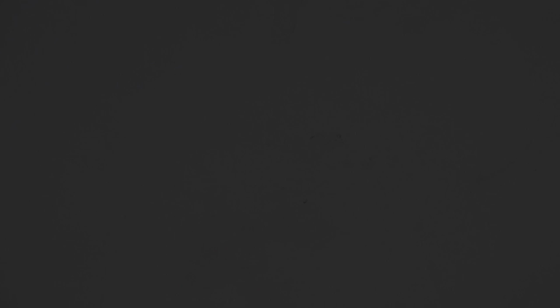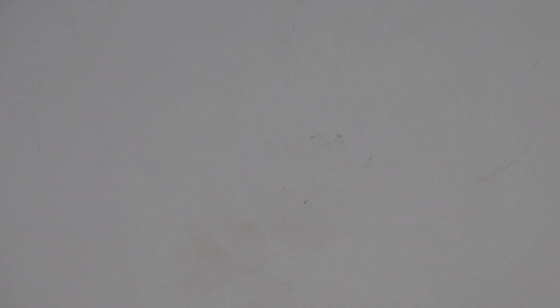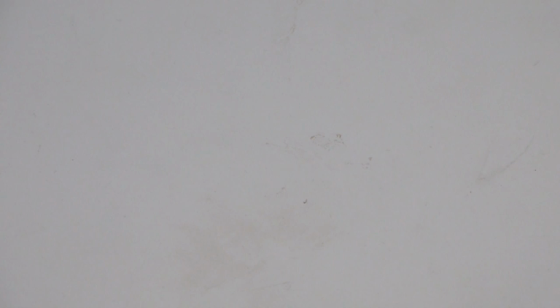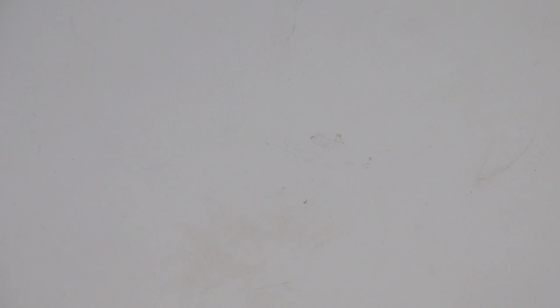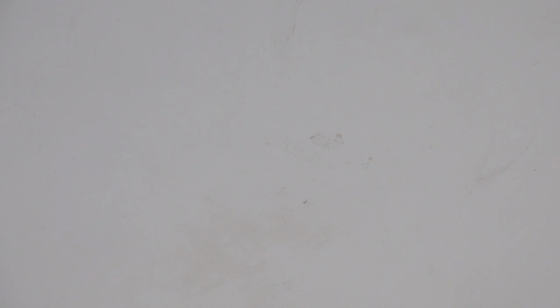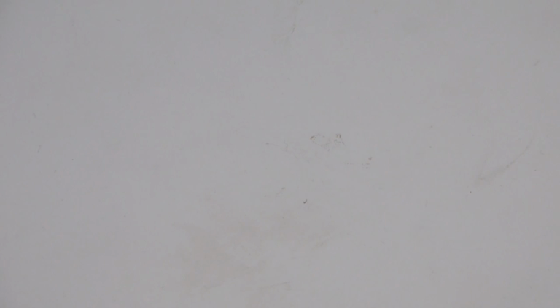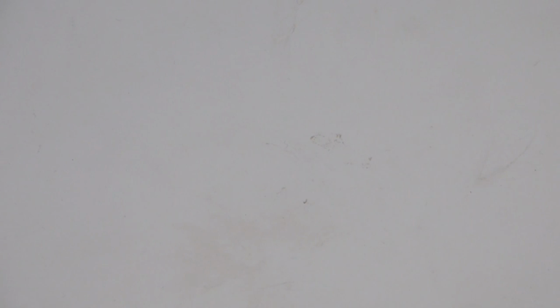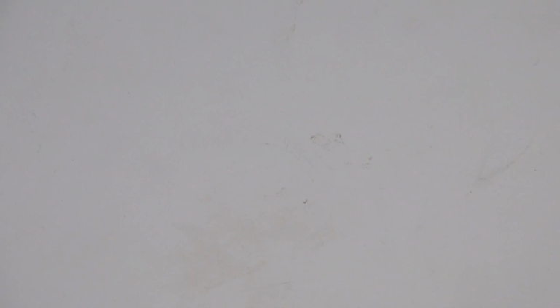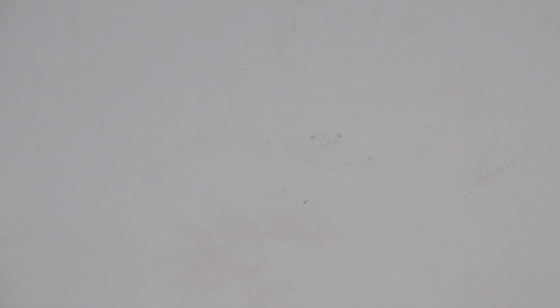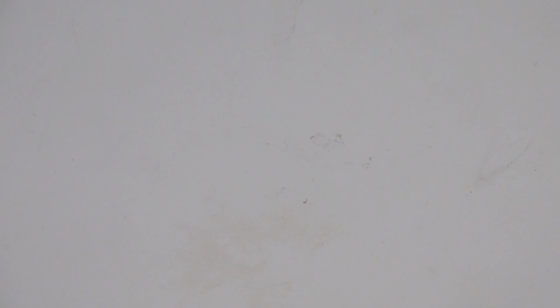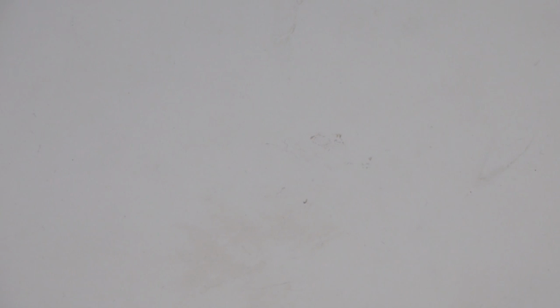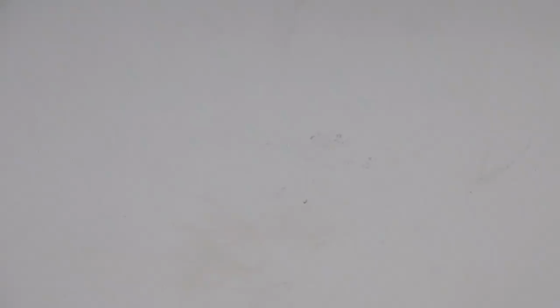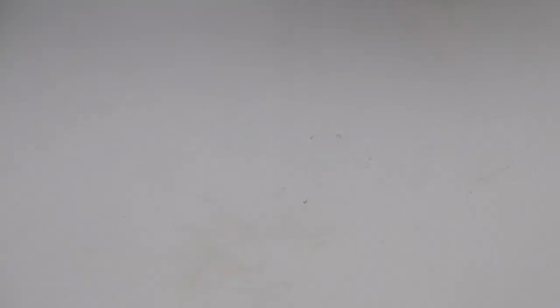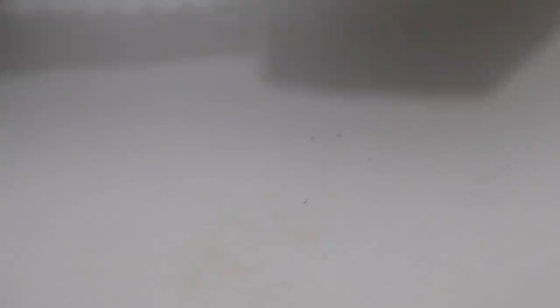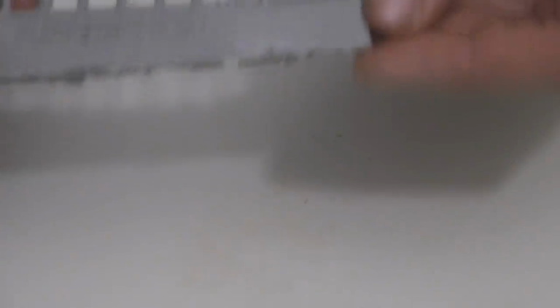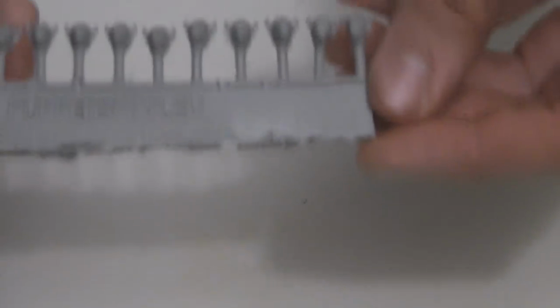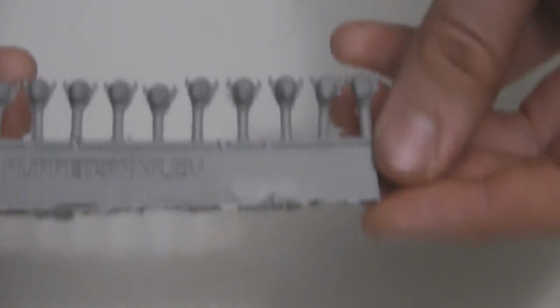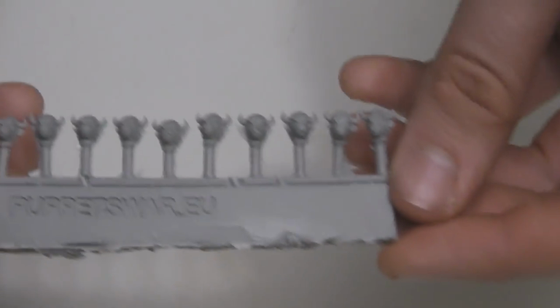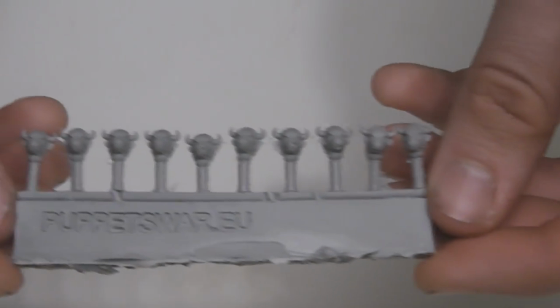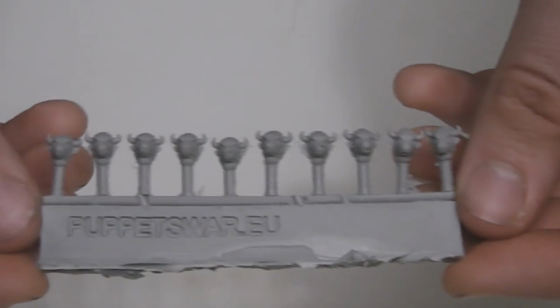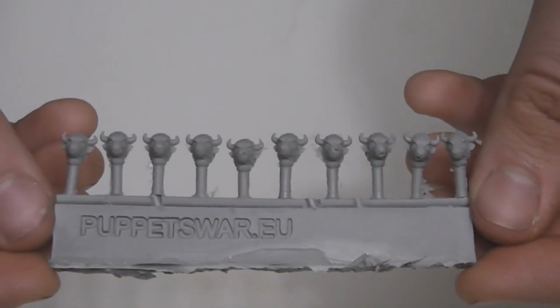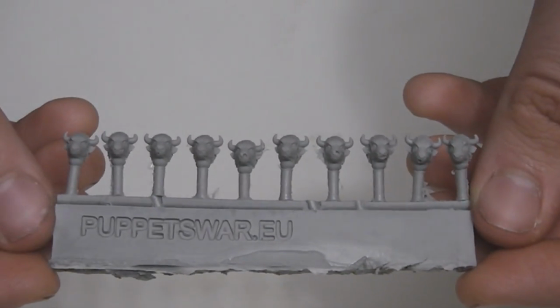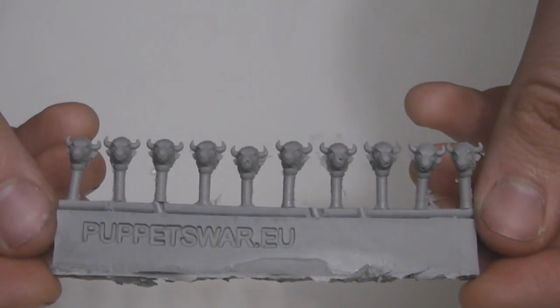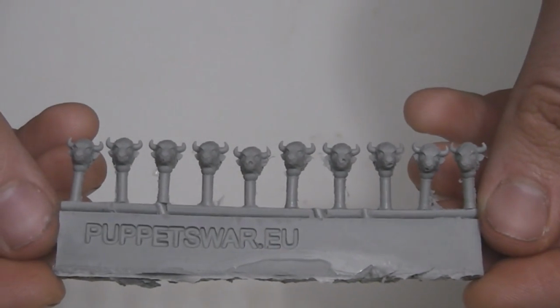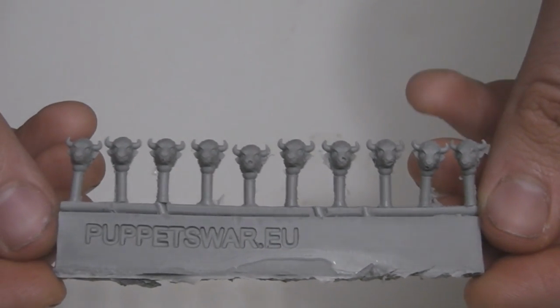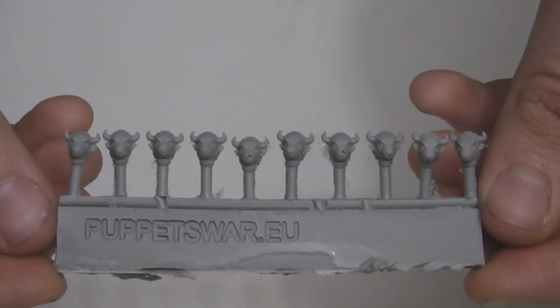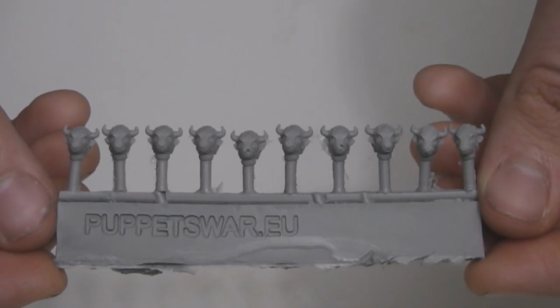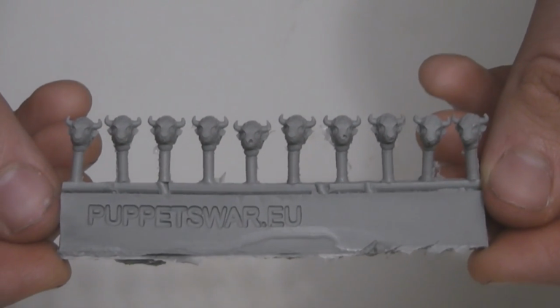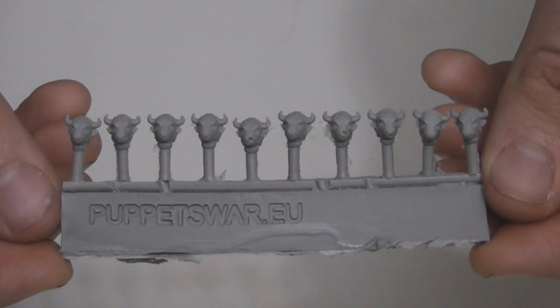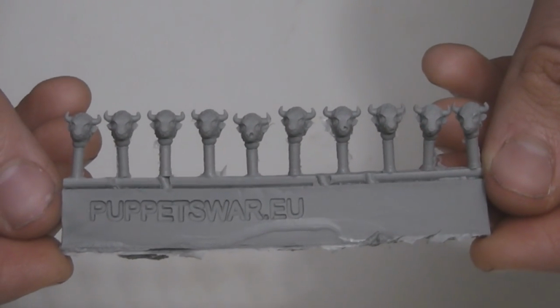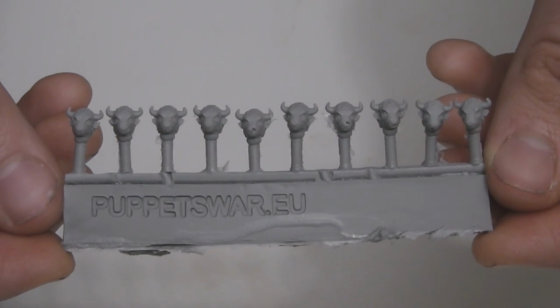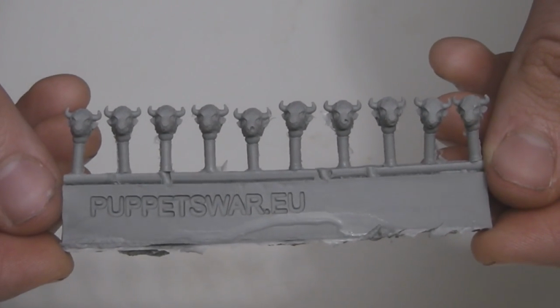Yo Behausen, I've got another product review. This is the Apis headset from Puppets War.